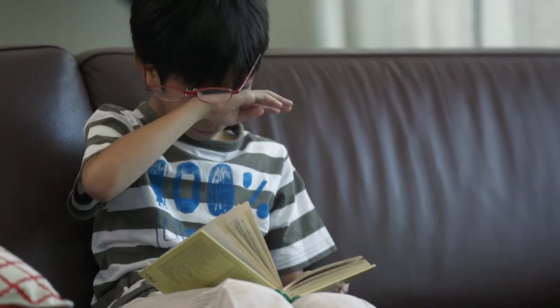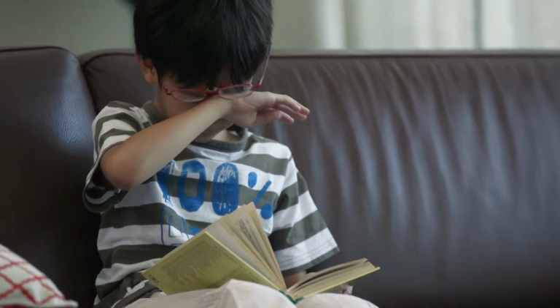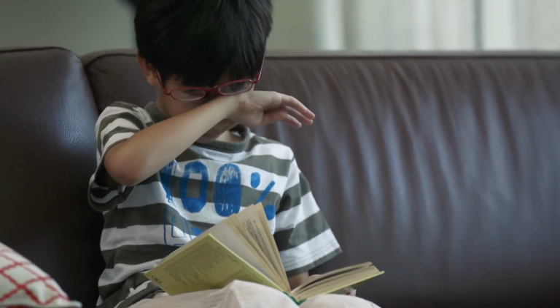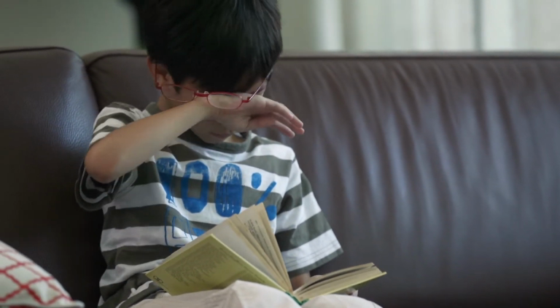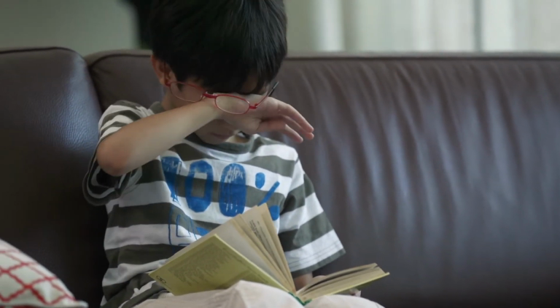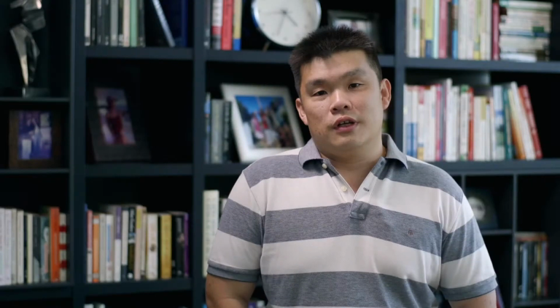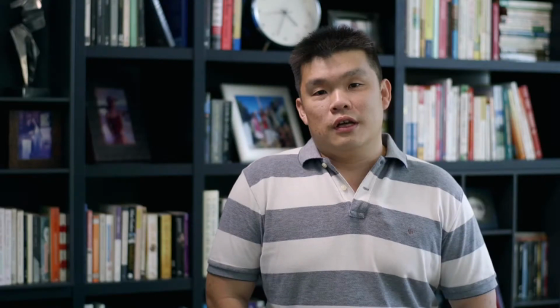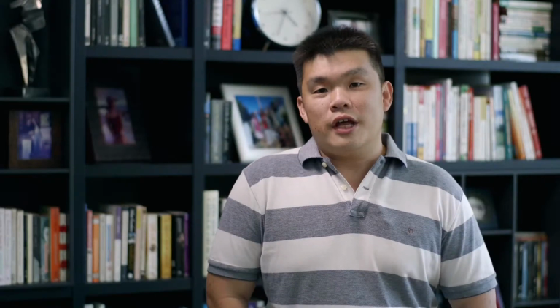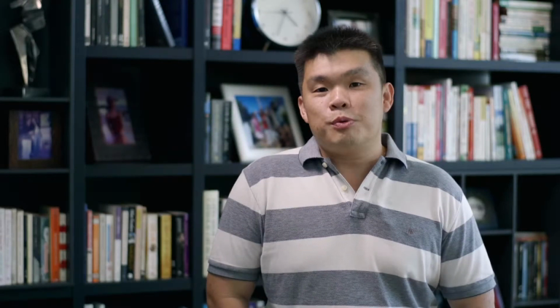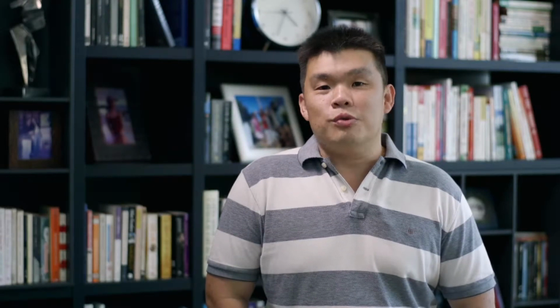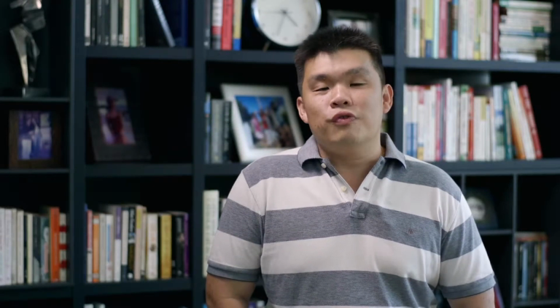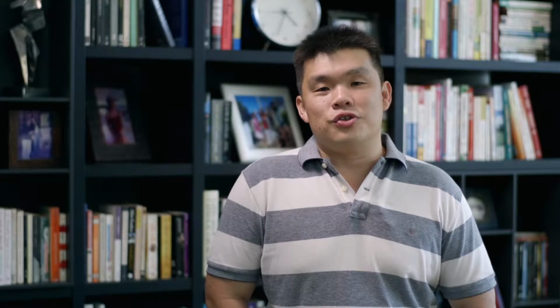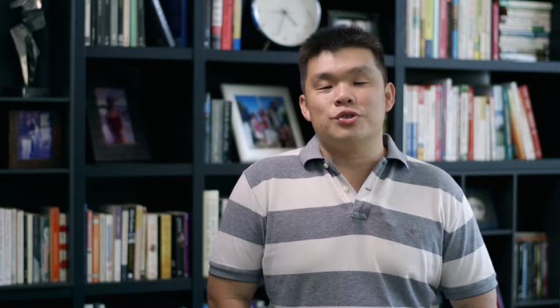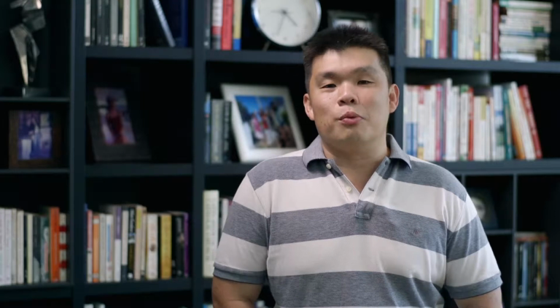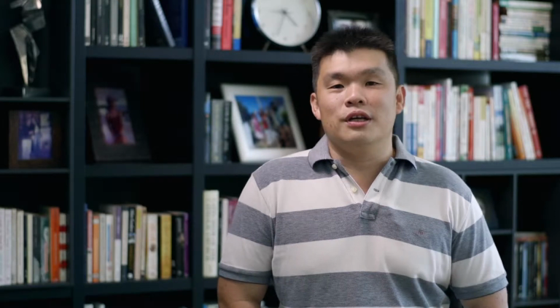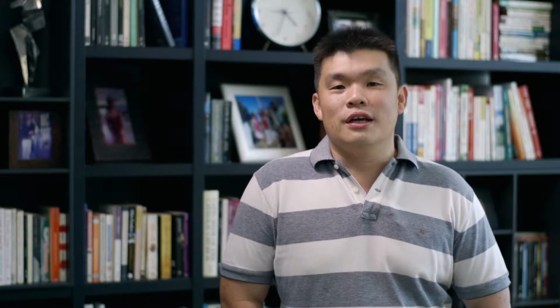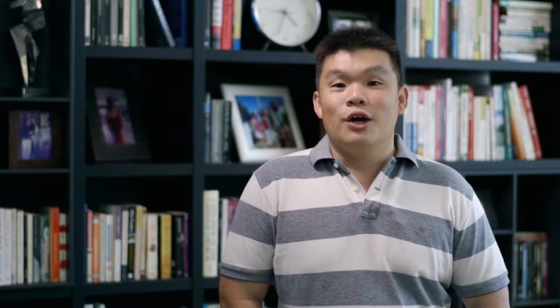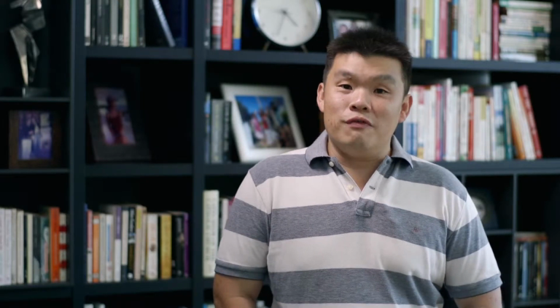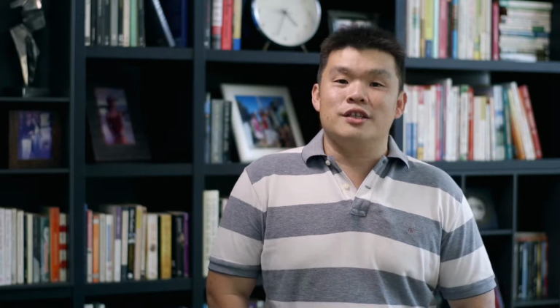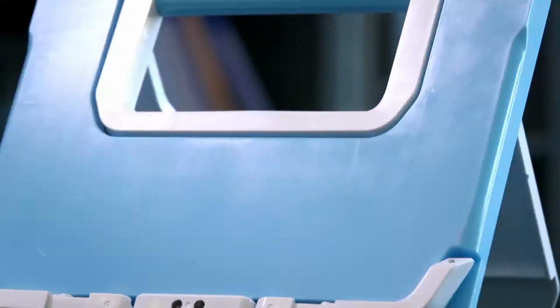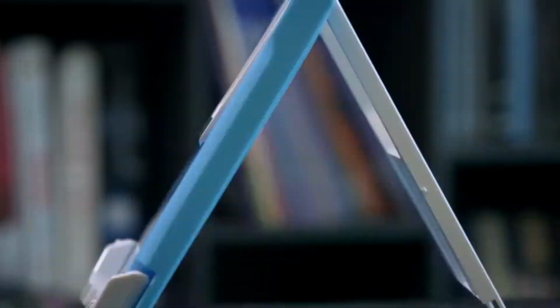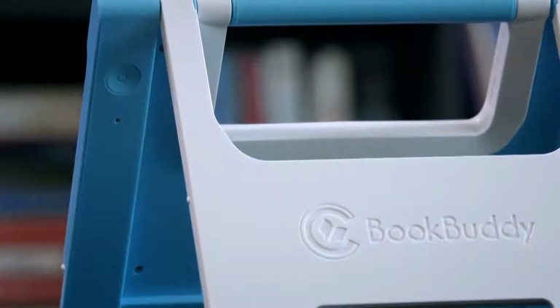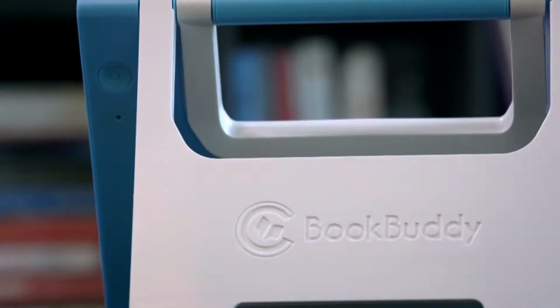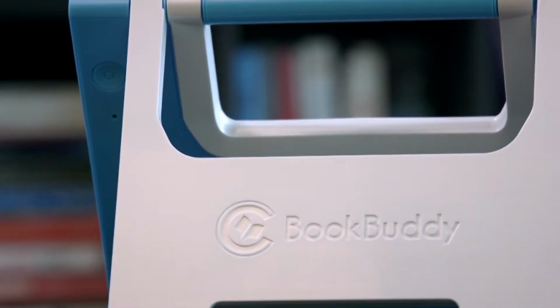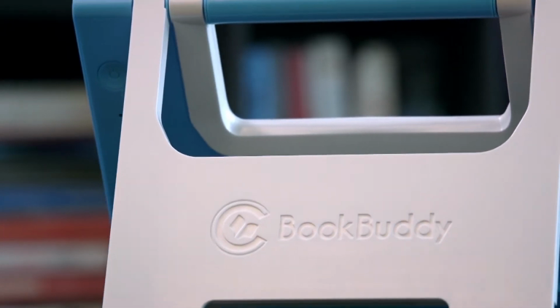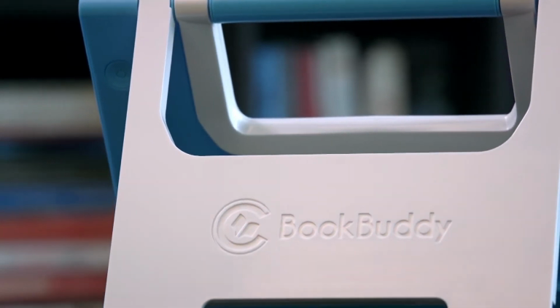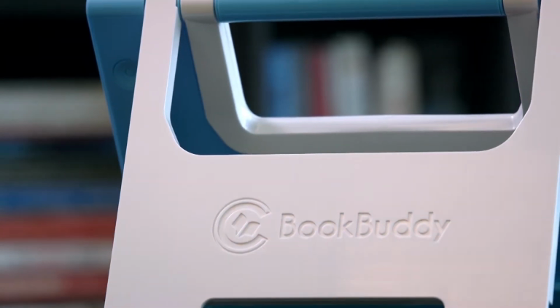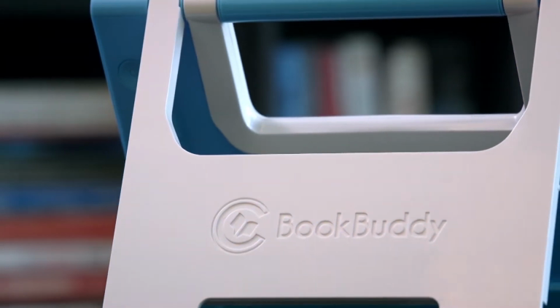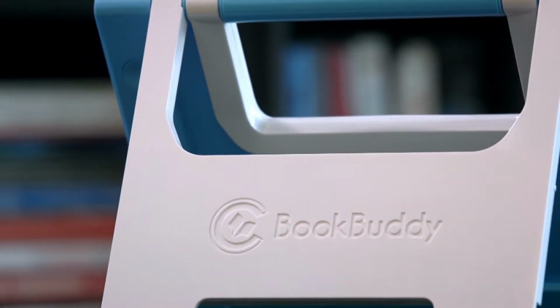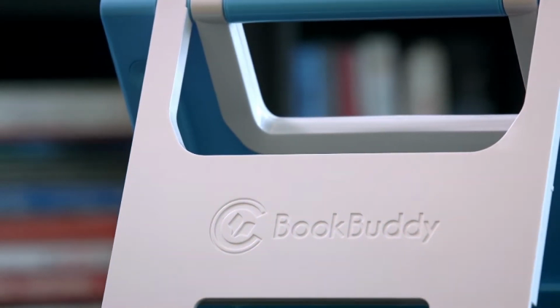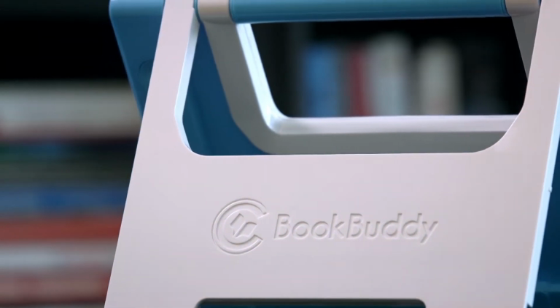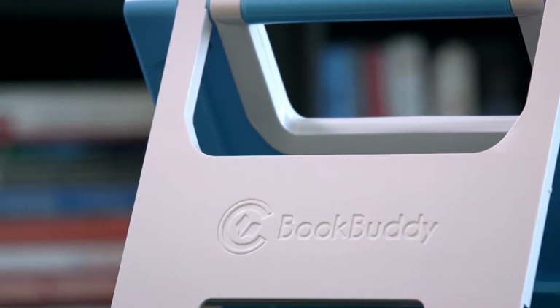As a father myself, desperate to improve our children's well-being, we invented the BookBuddy. Let me show you how it works.